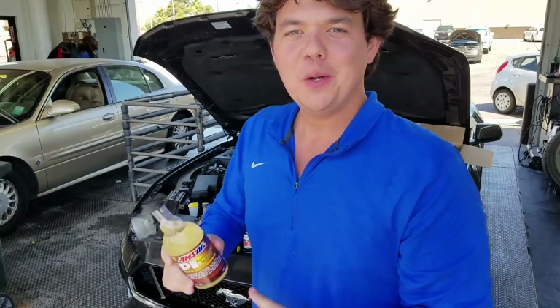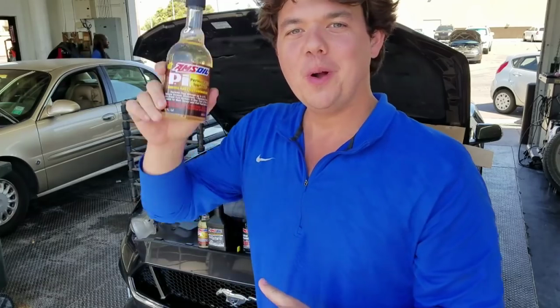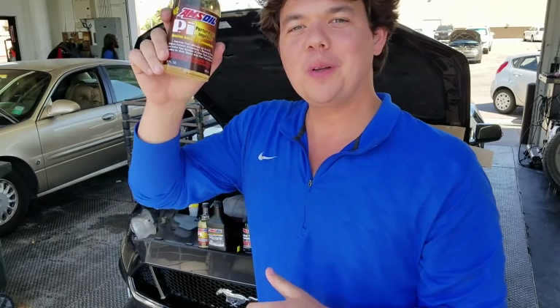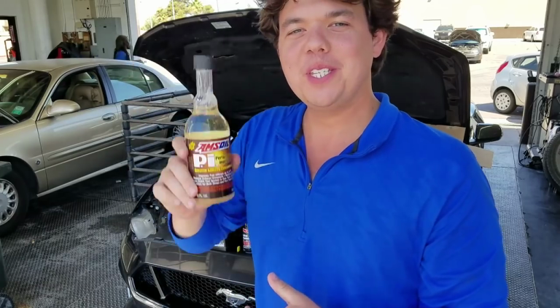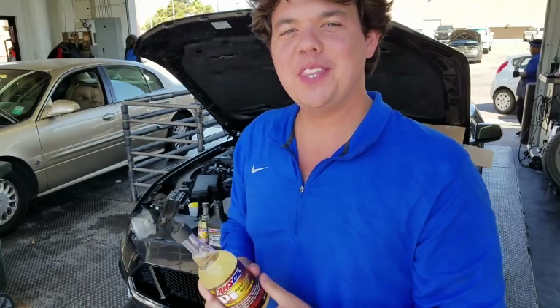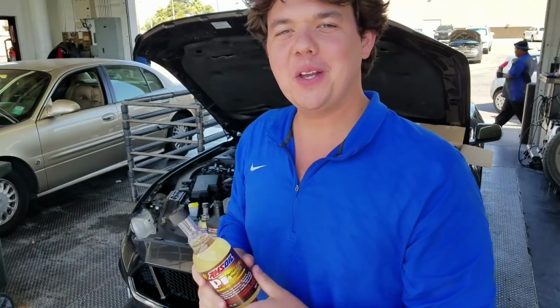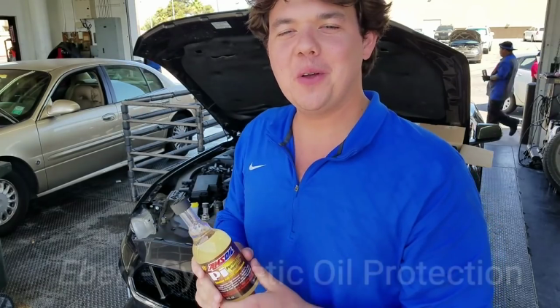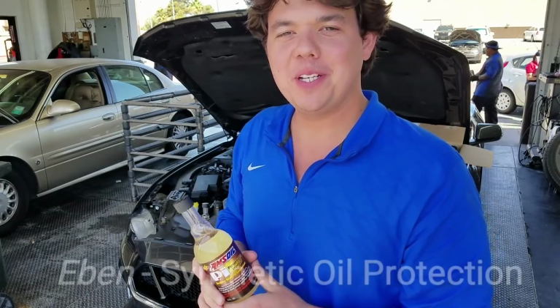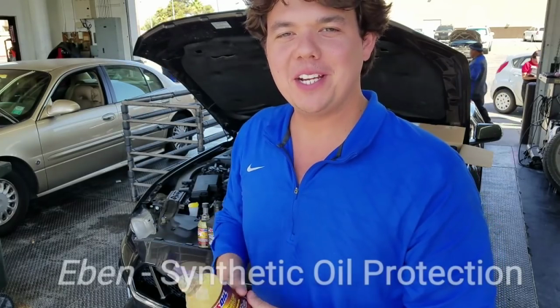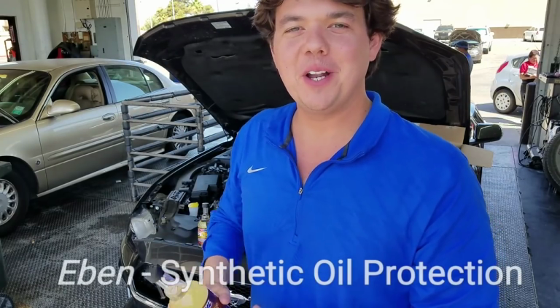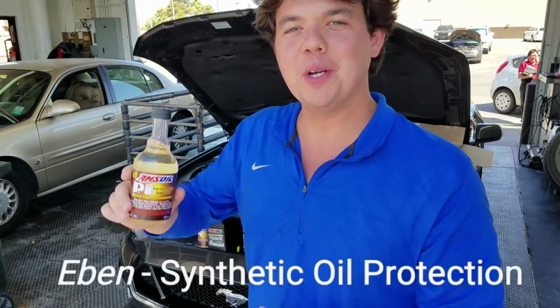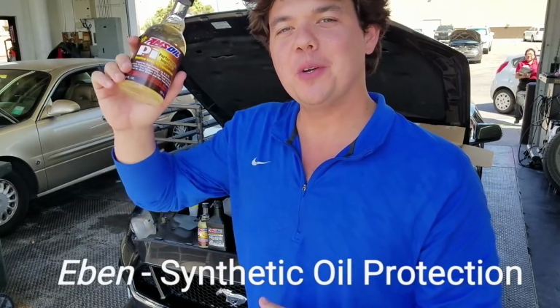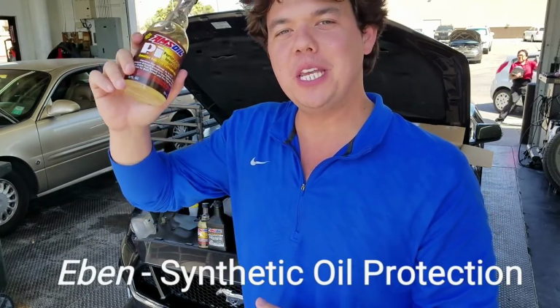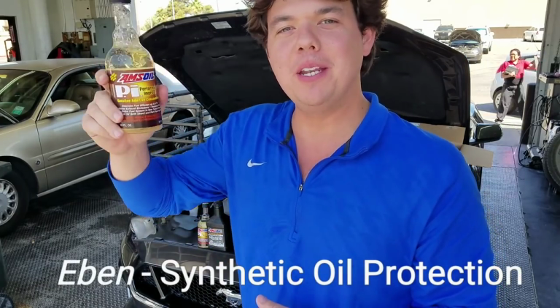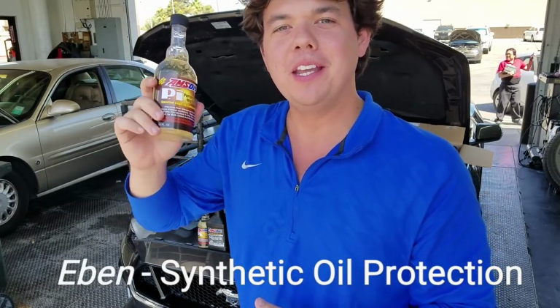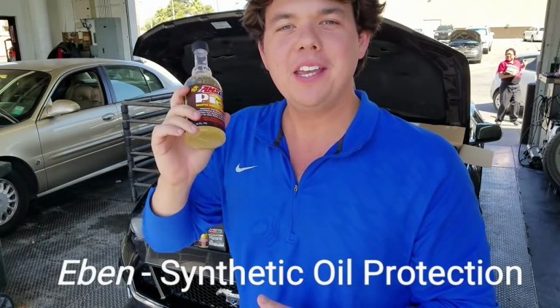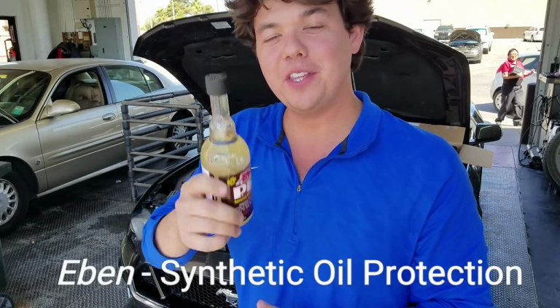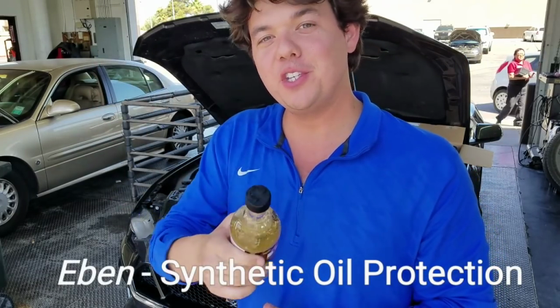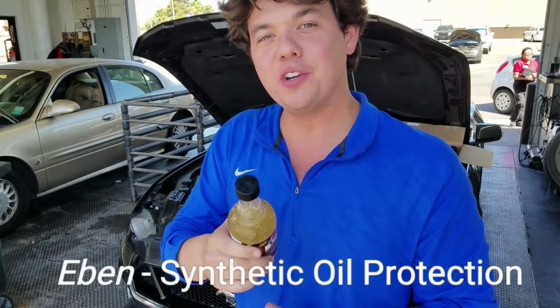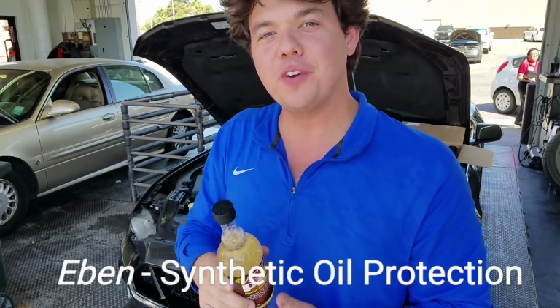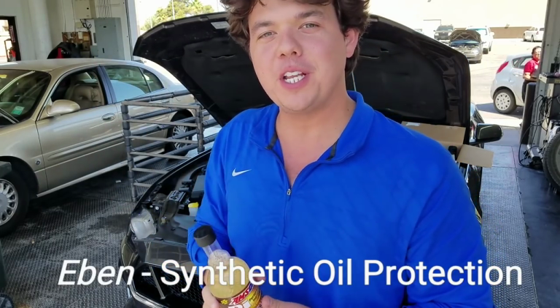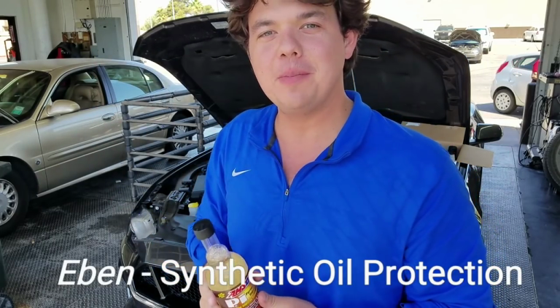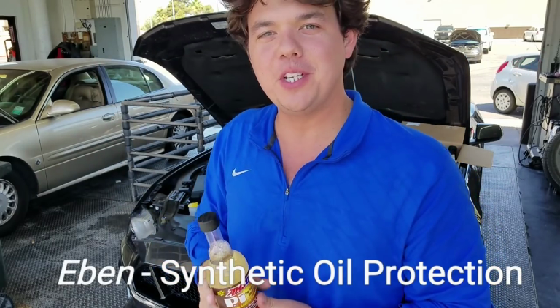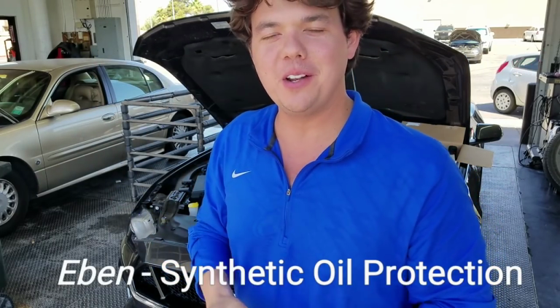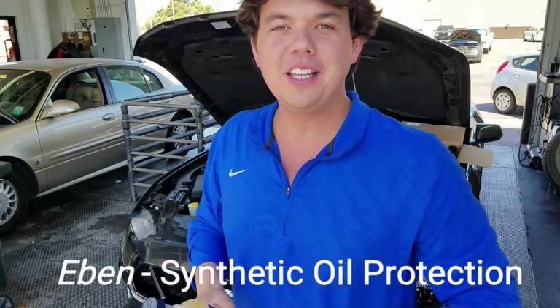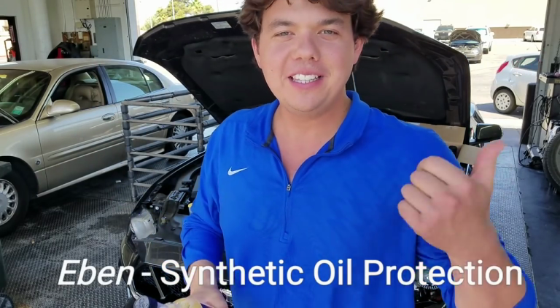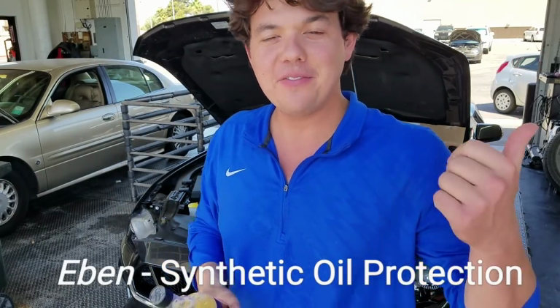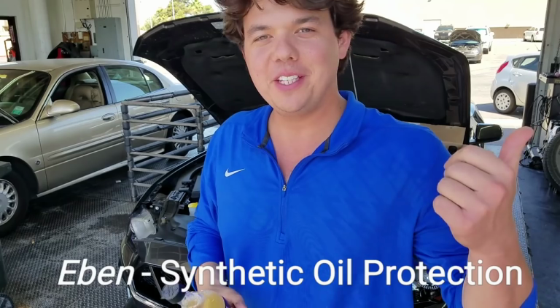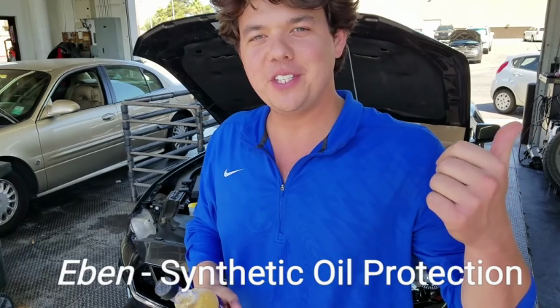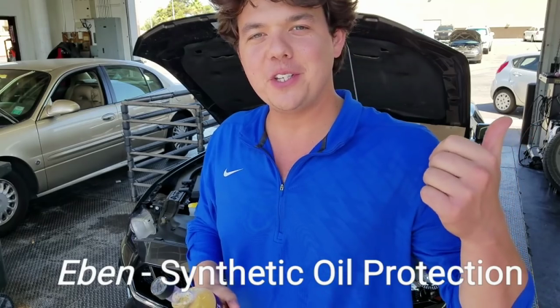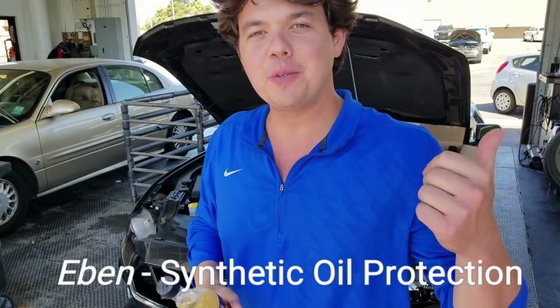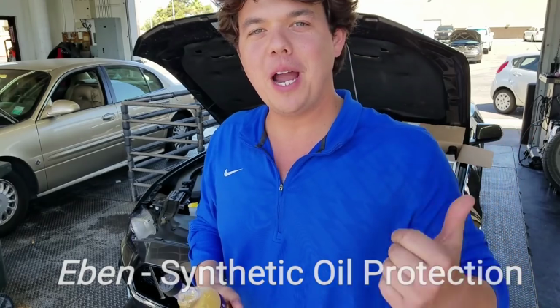Welcome to Synthetic Oil Protection. I'm your host, Eben. If this is your first time to the channel, definitely consider subscribing.